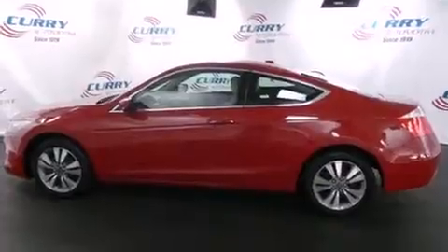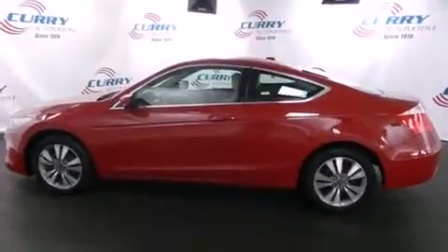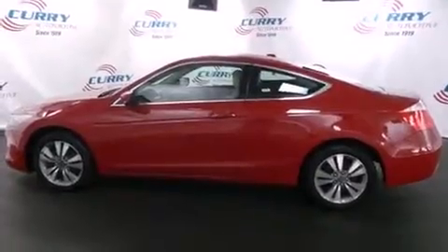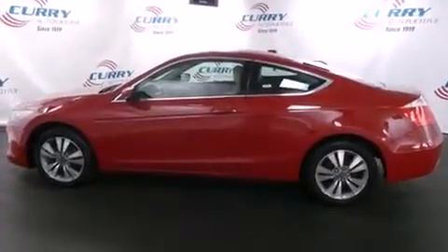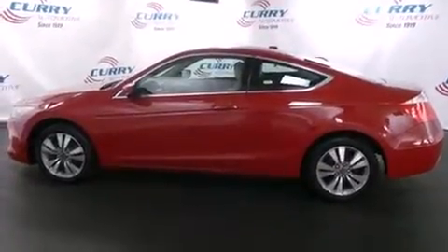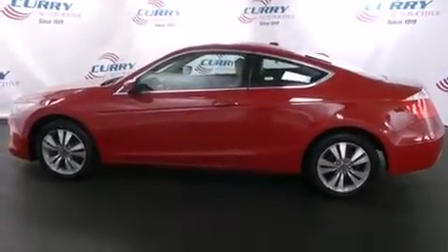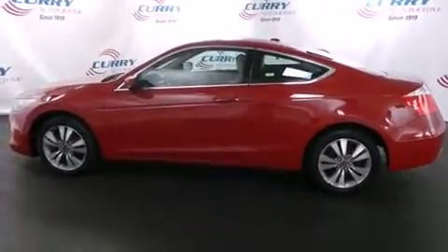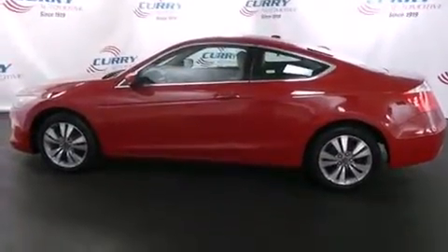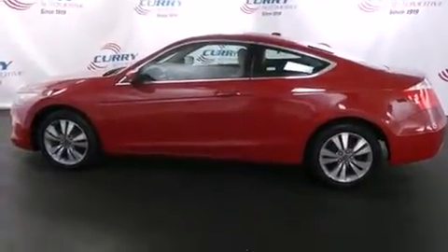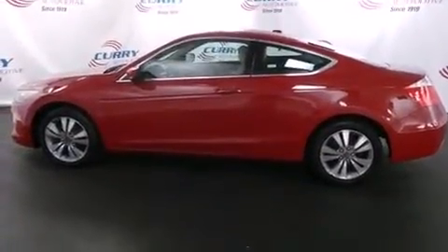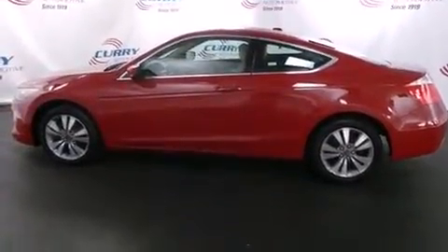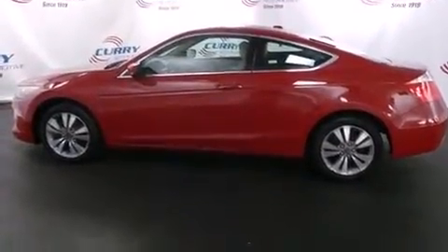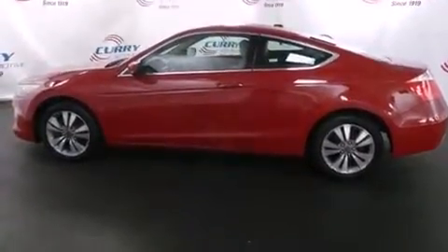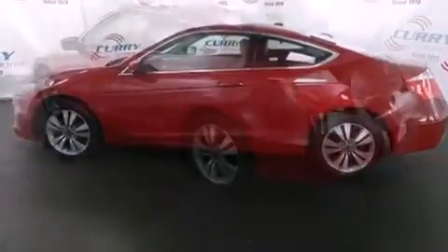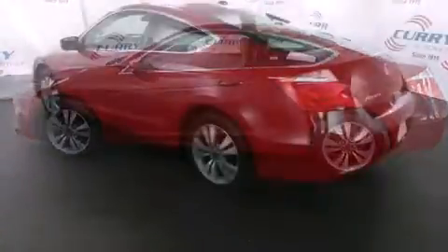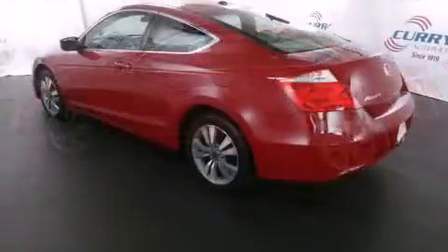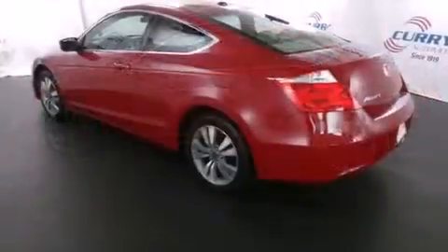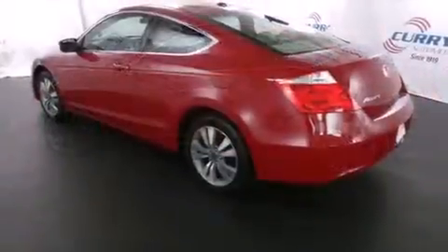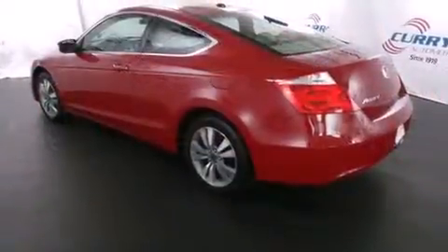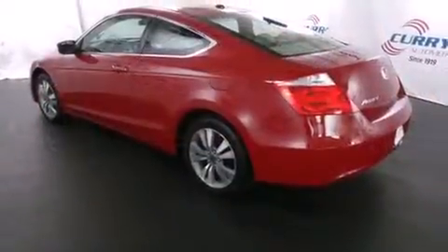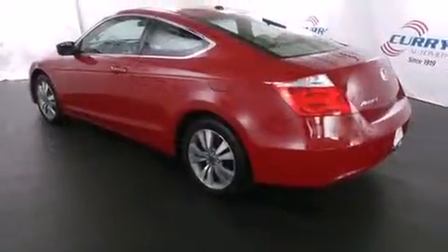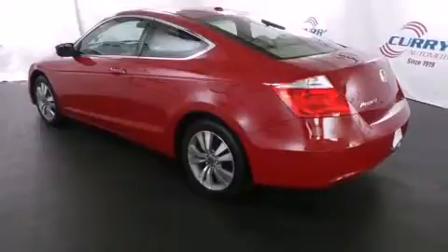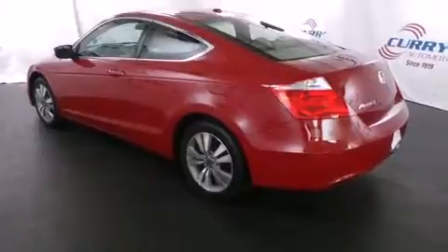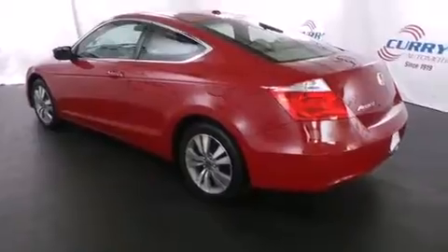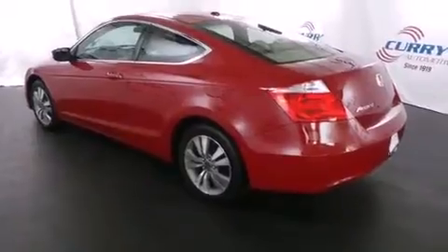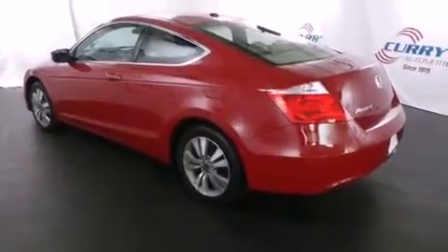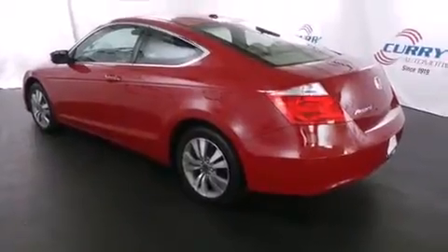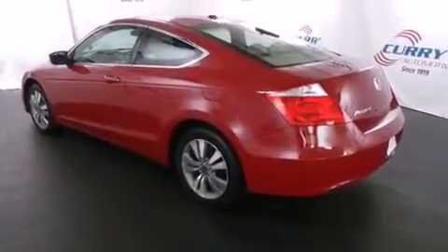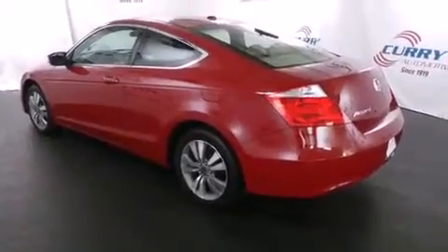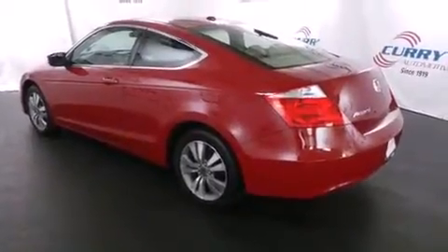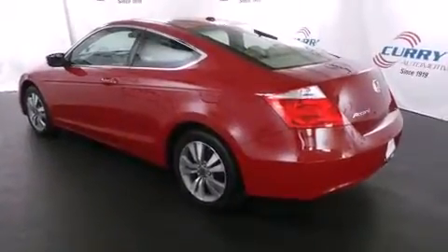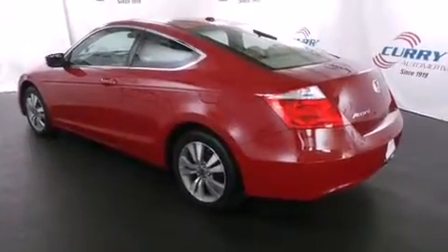Top features include power windows, a tachometer, heated seats, fully automatic headlights, and more.